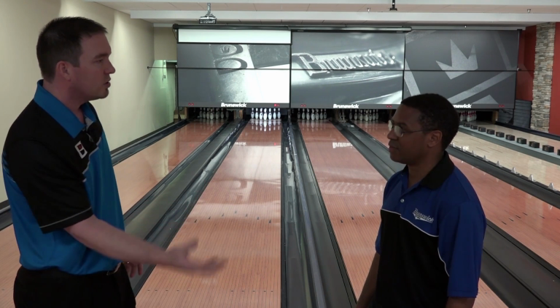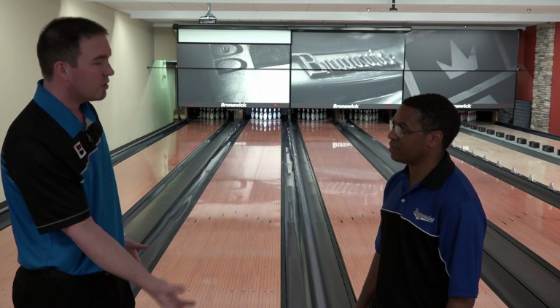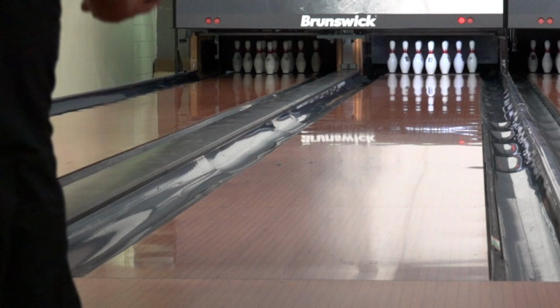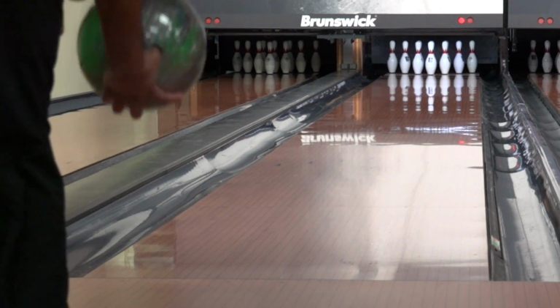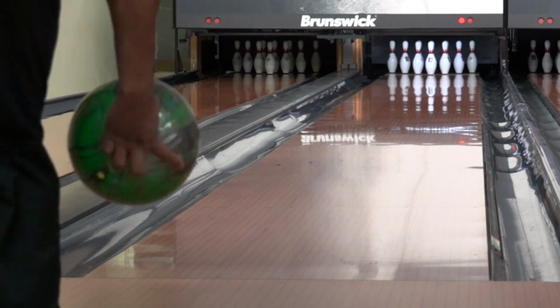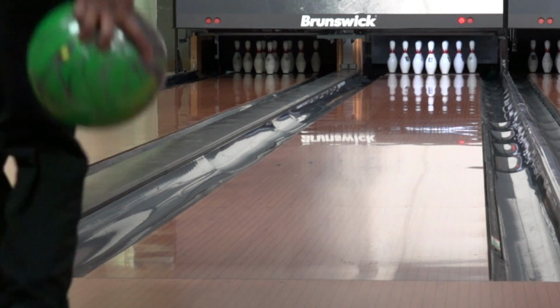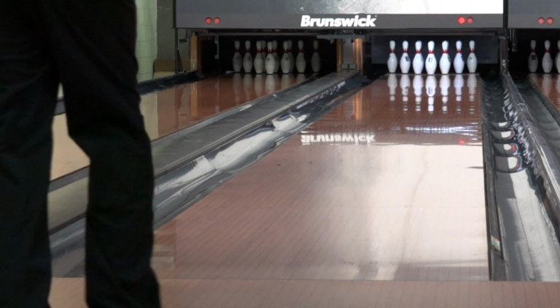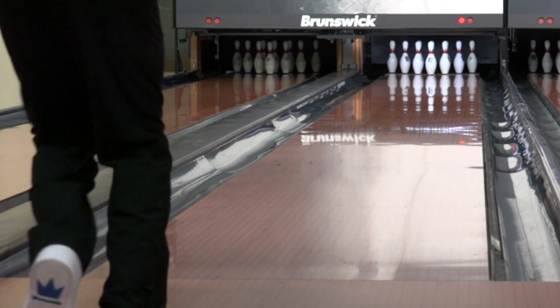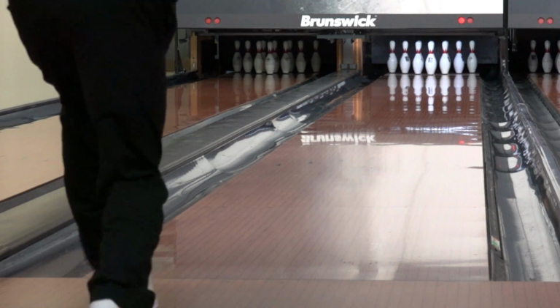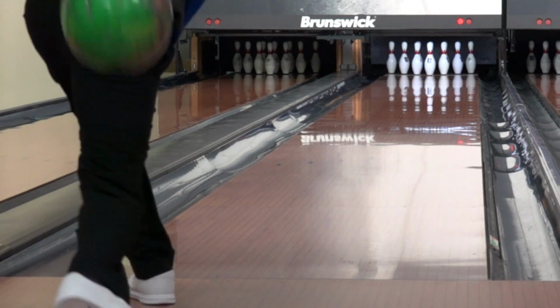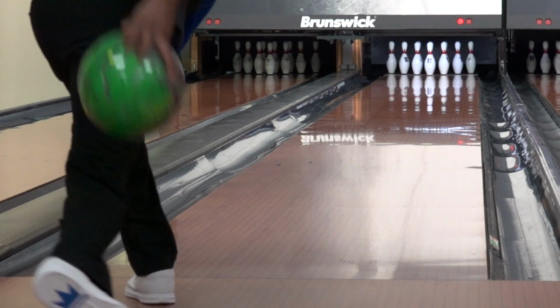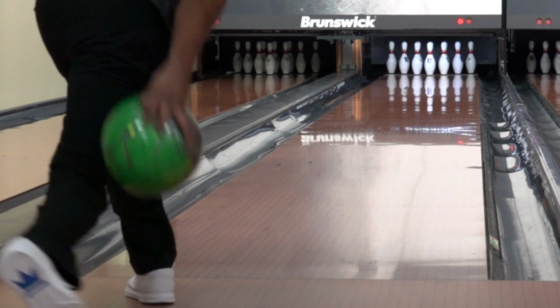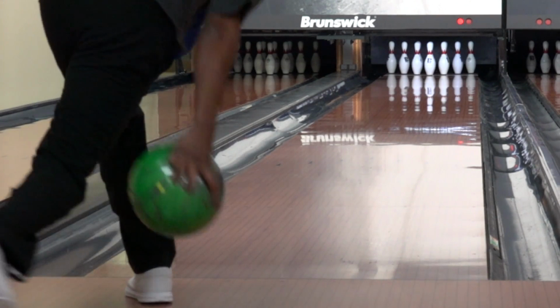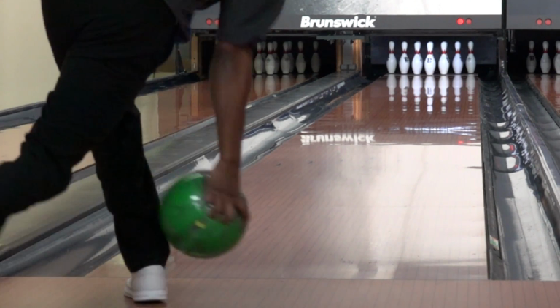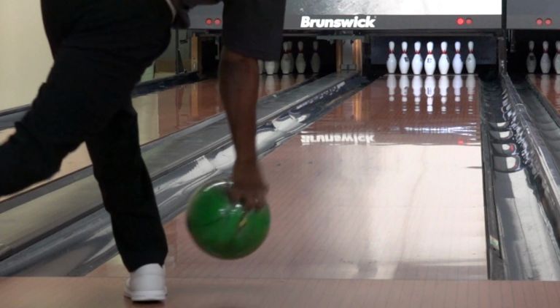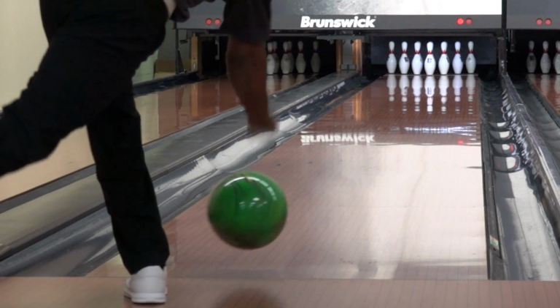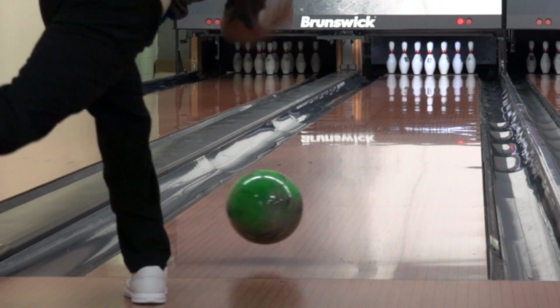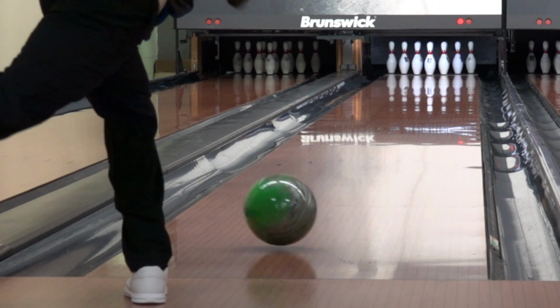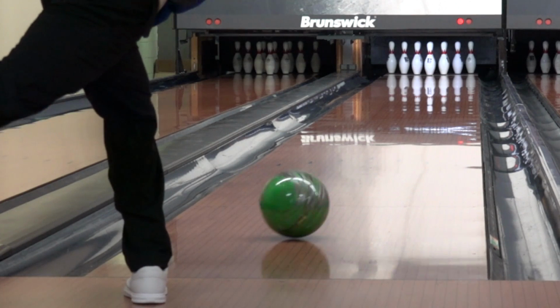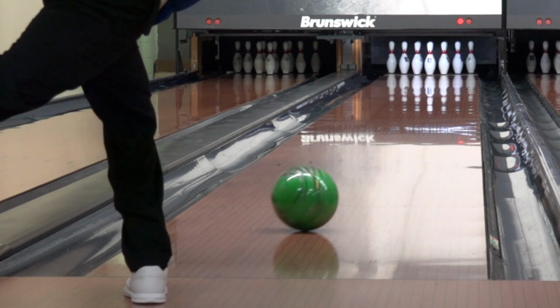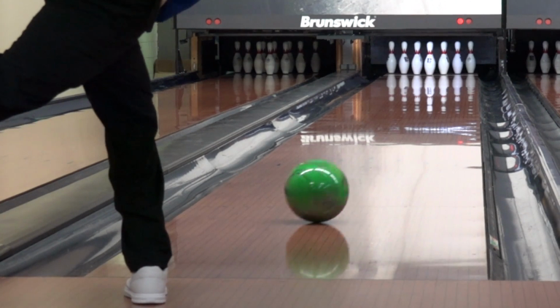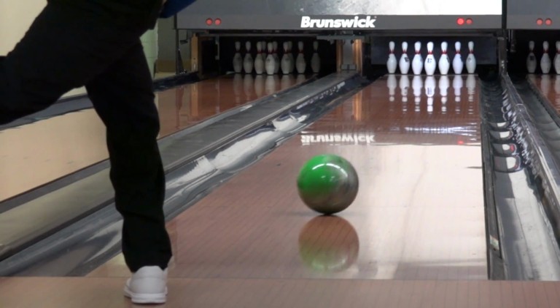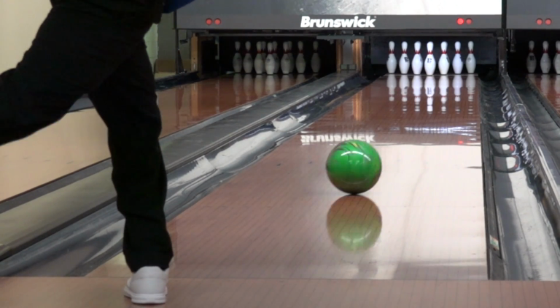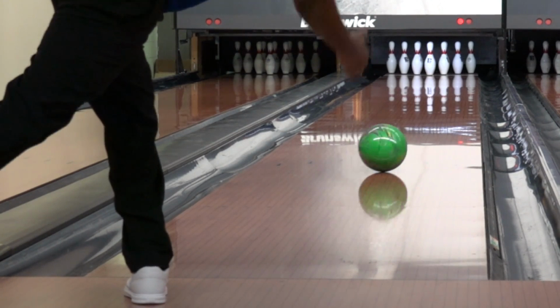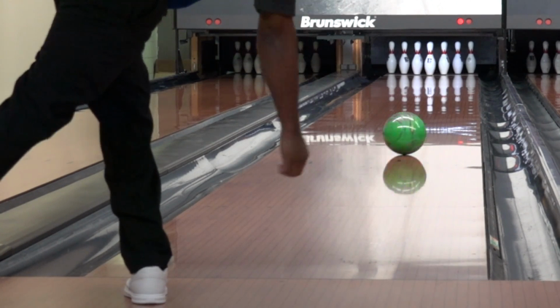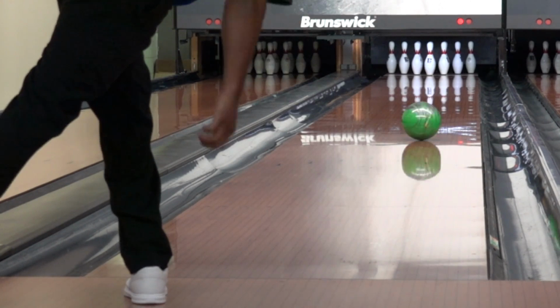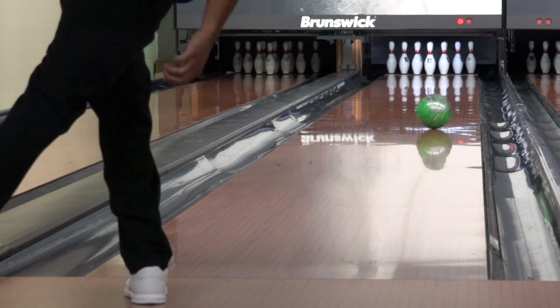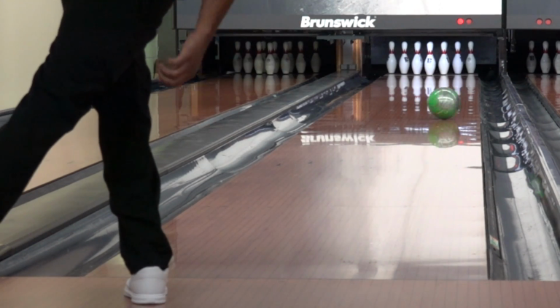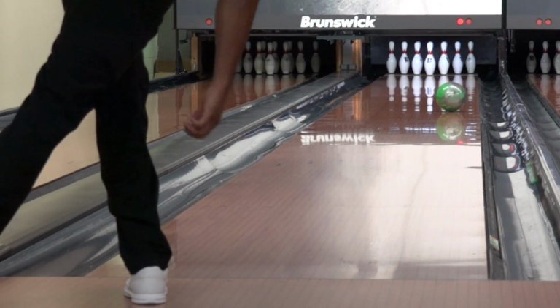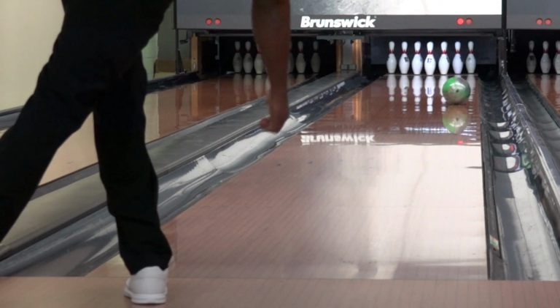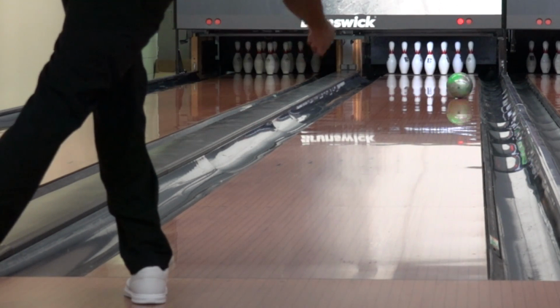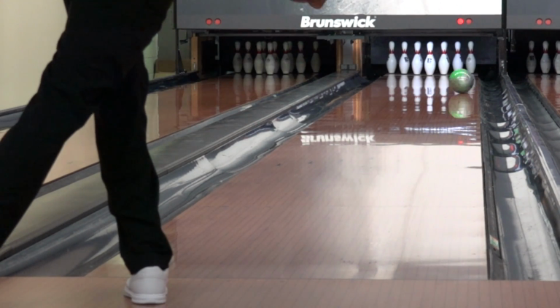So the thumb first, lift with your fingers, keep your elbow inside, and follow through towards your target.